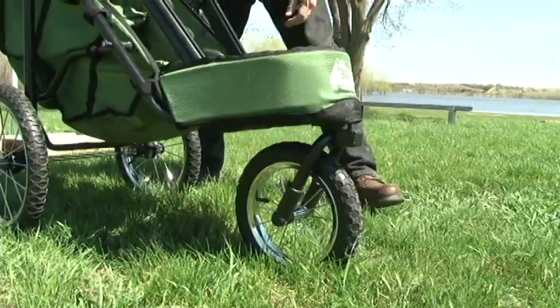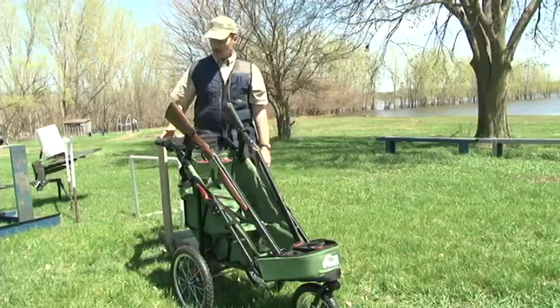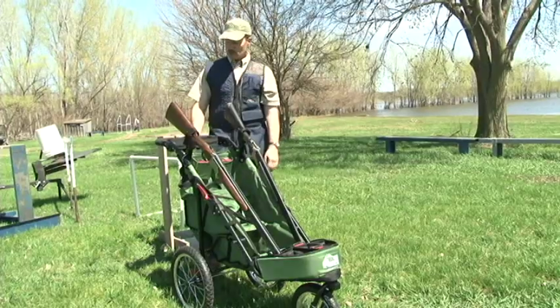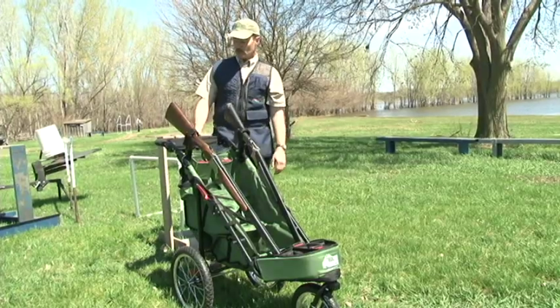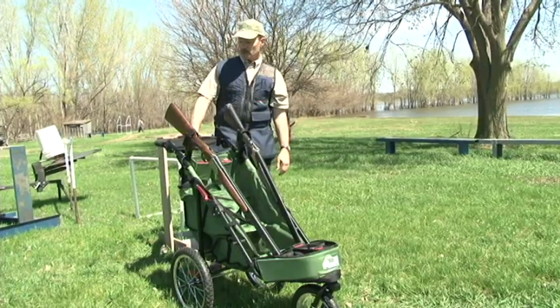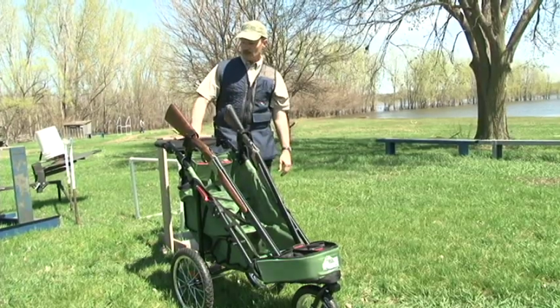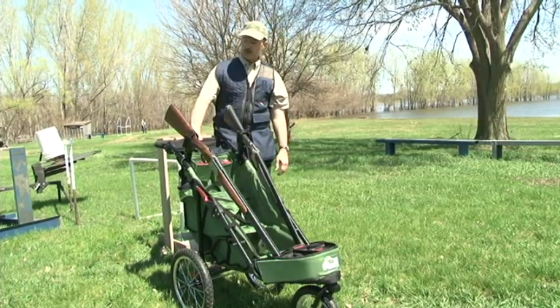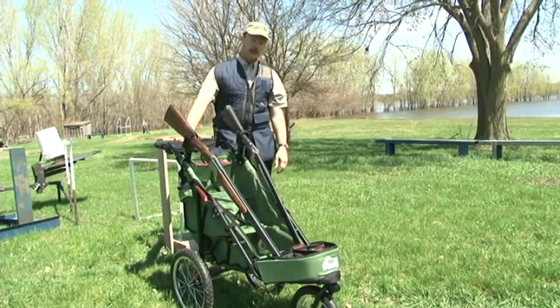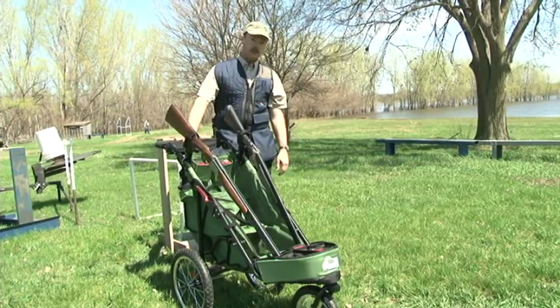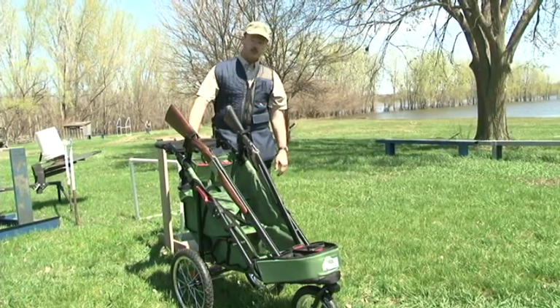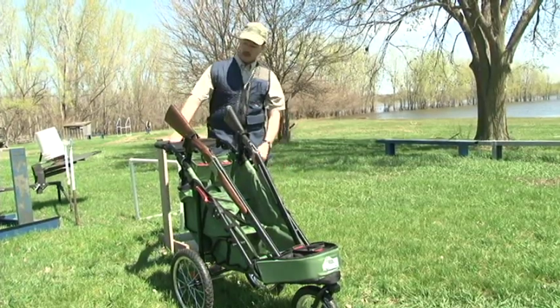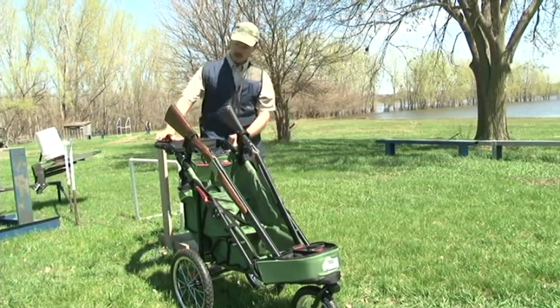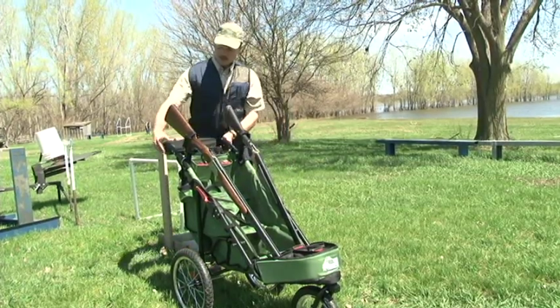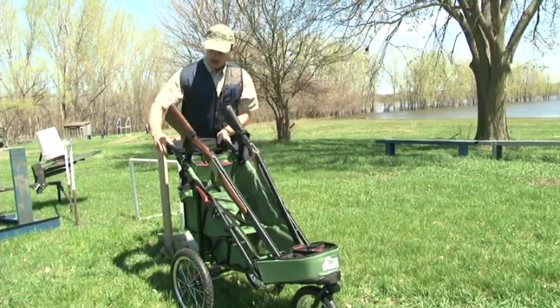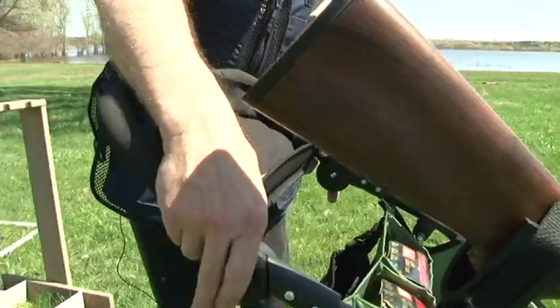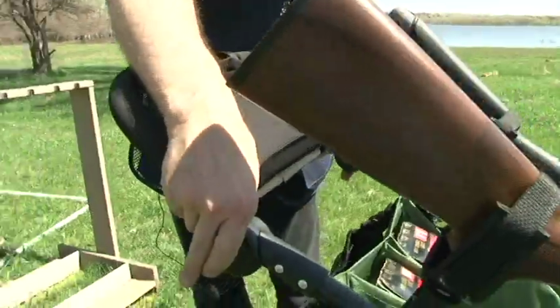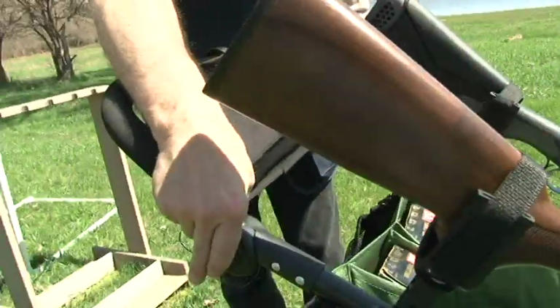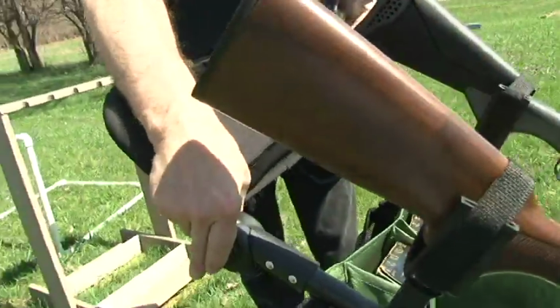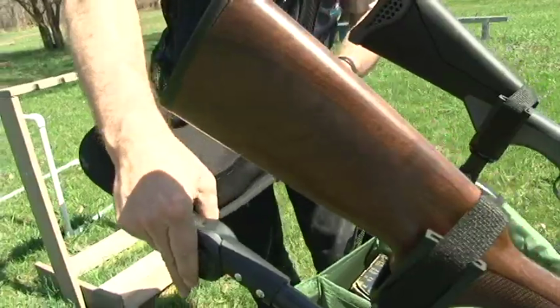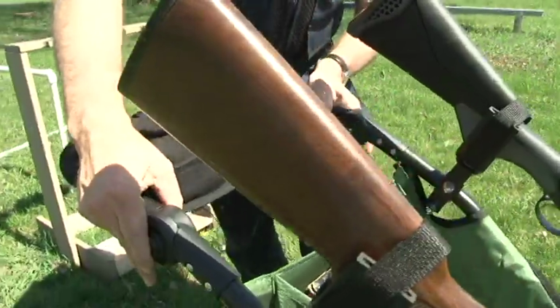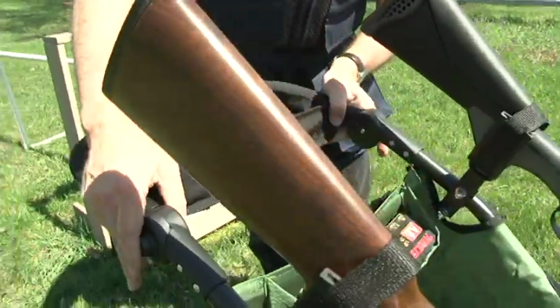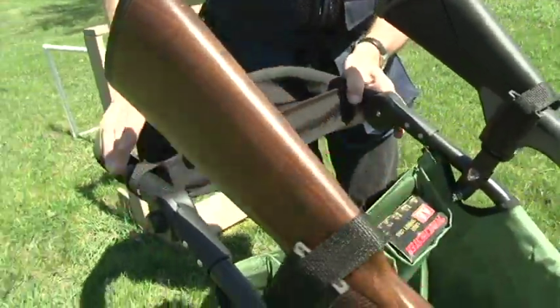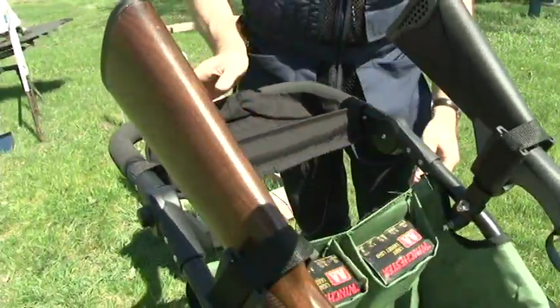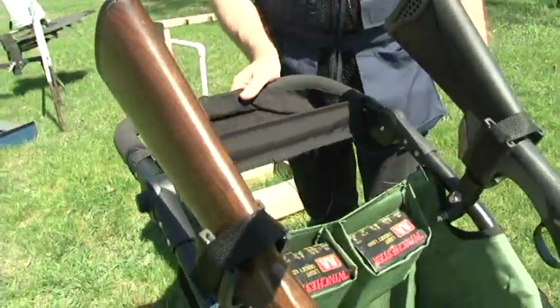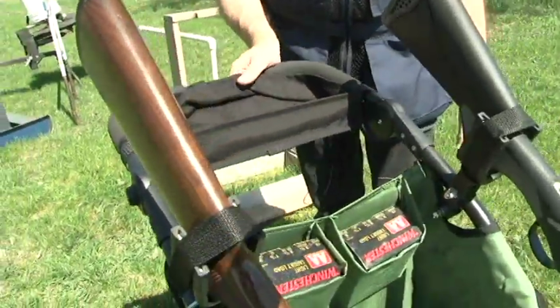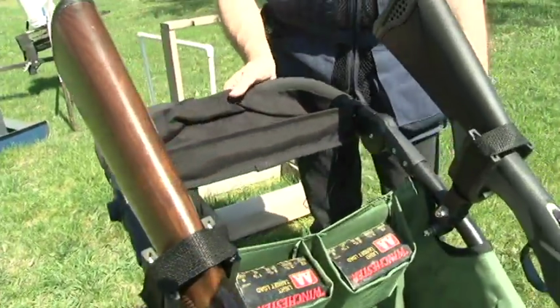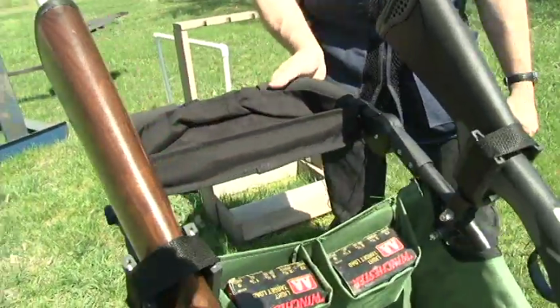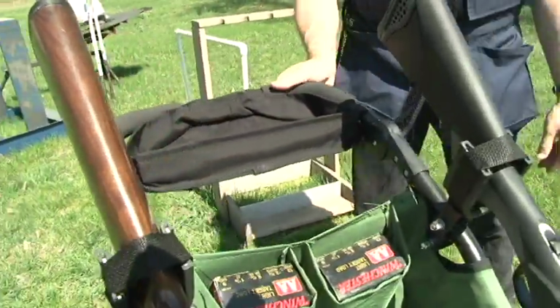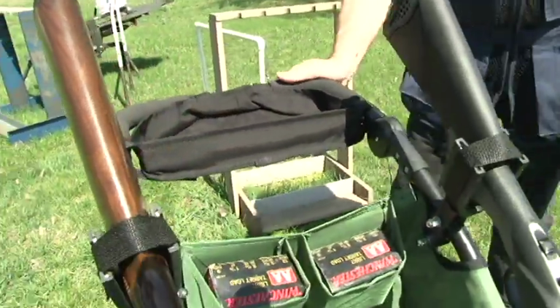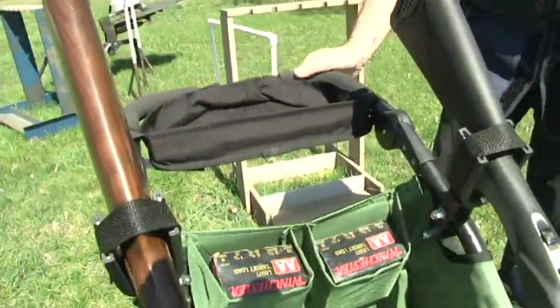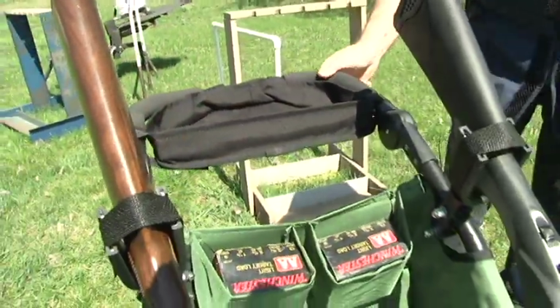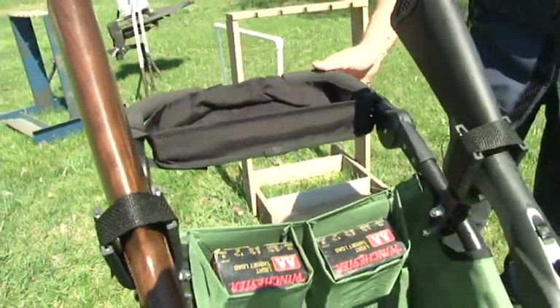Another thing that's new to us is an adjustable handlebar, which for your taller shooters you can really appreciate, and it also makes the cart more compact when it's folded down.